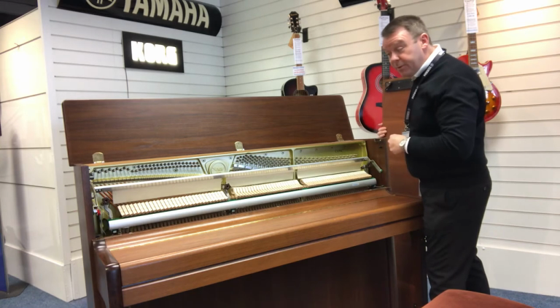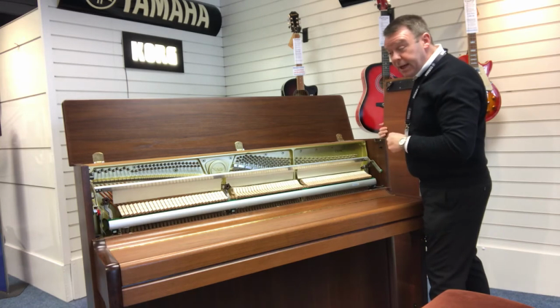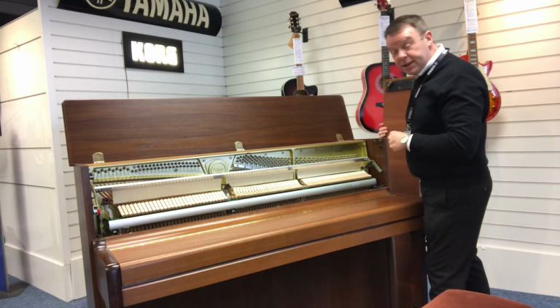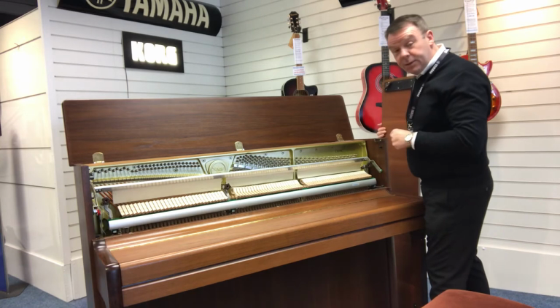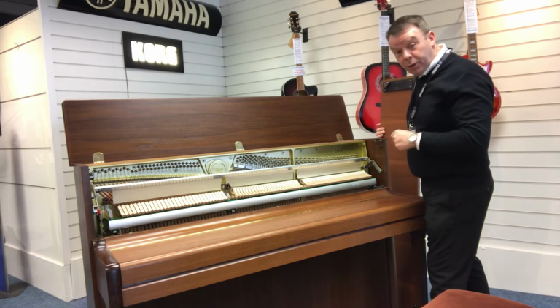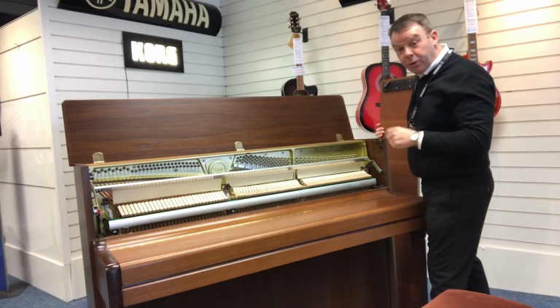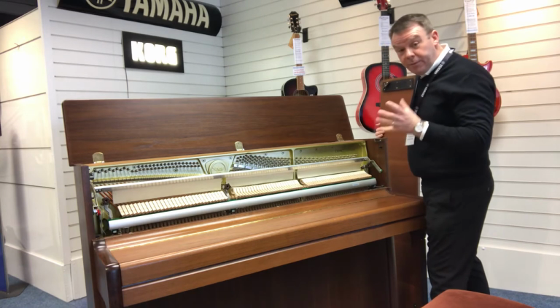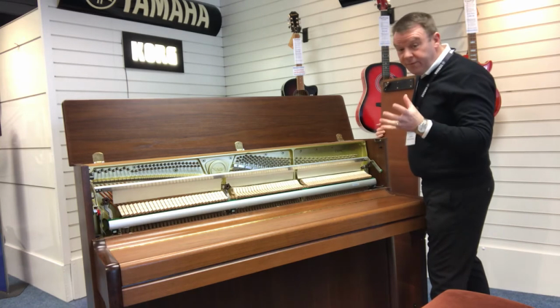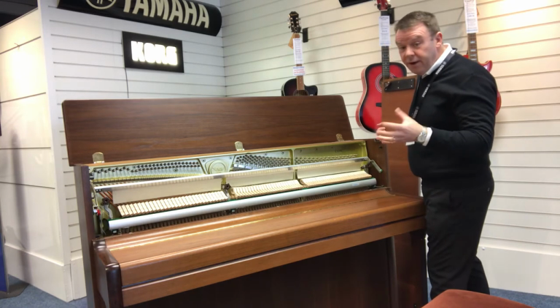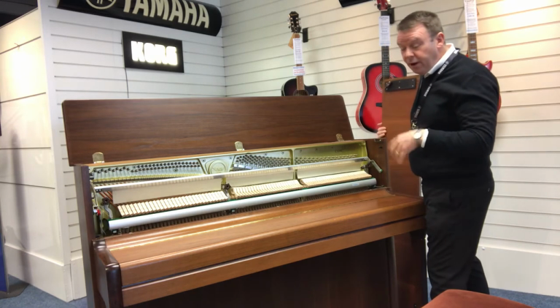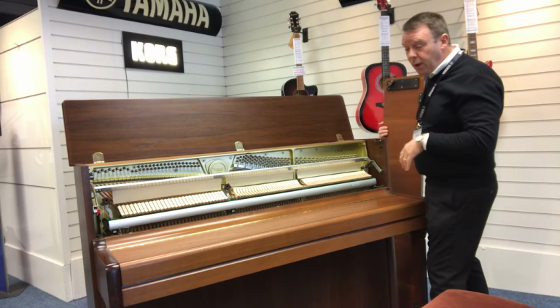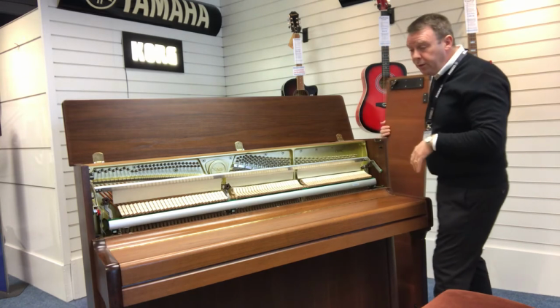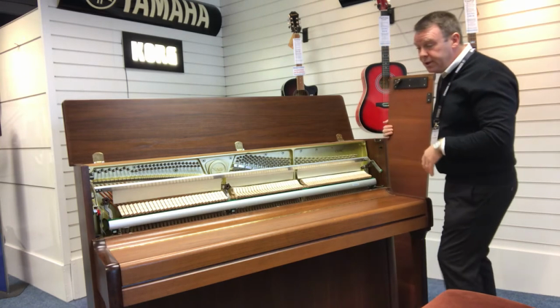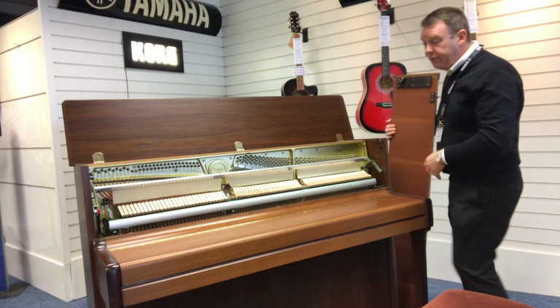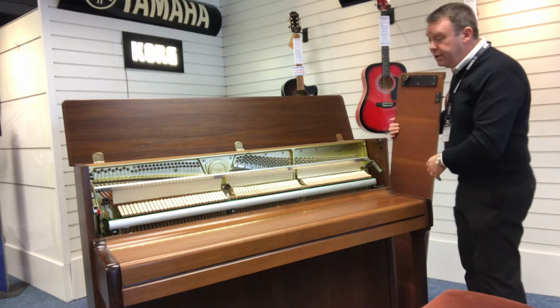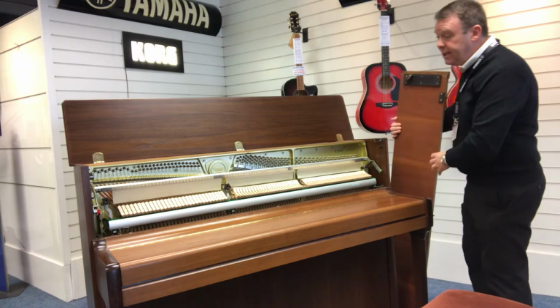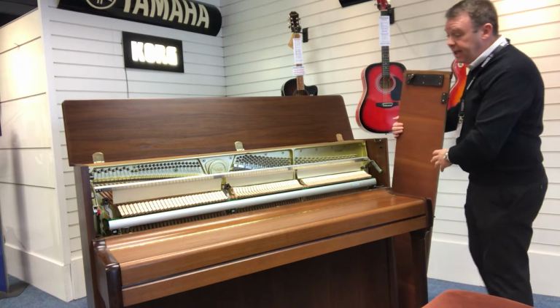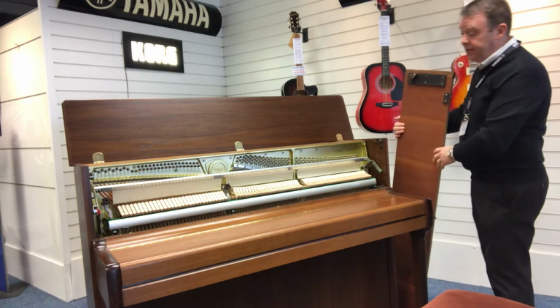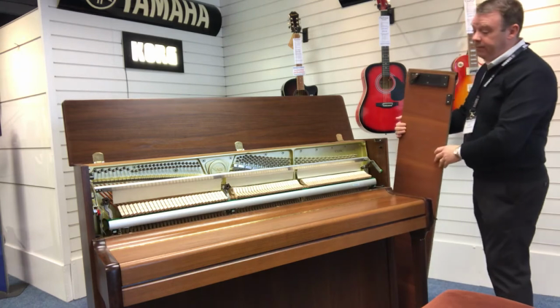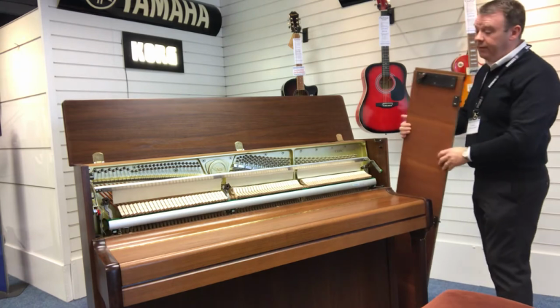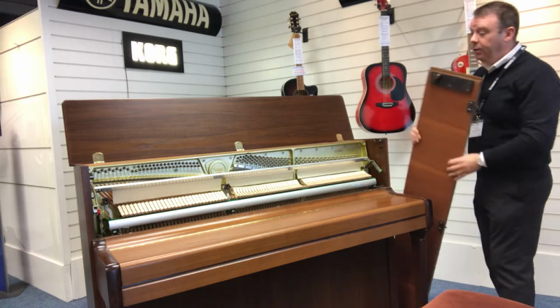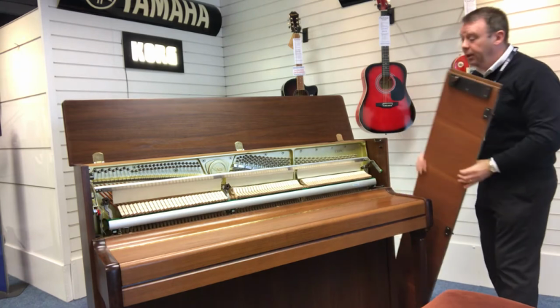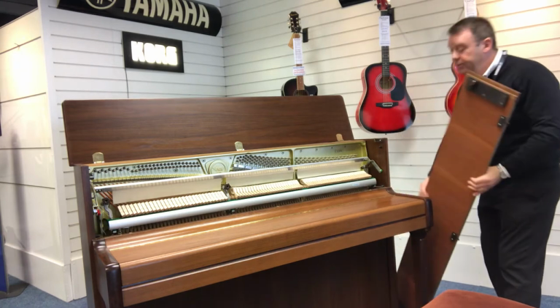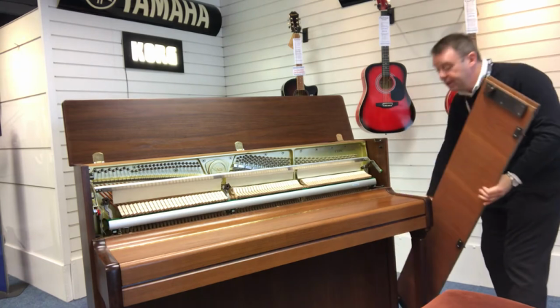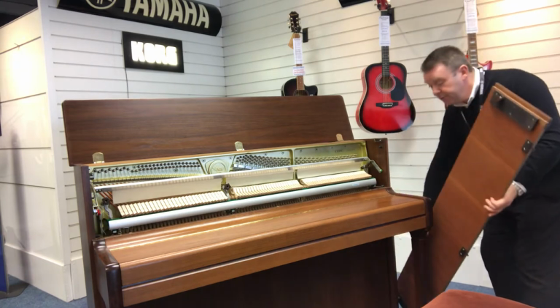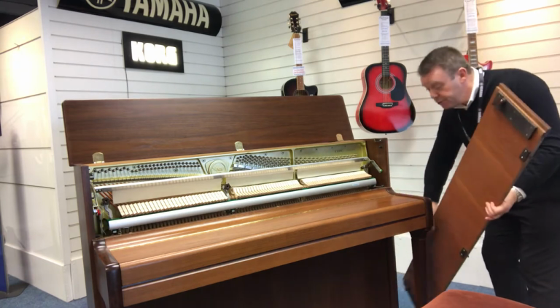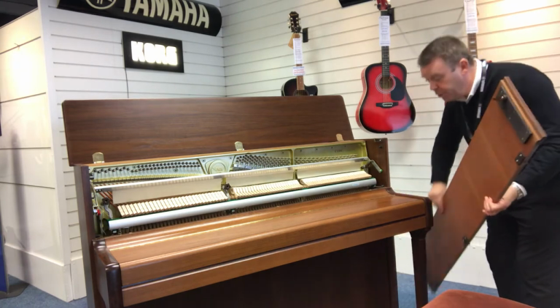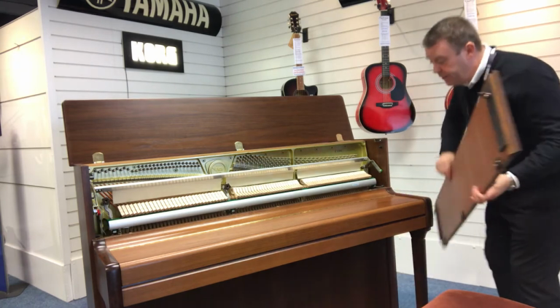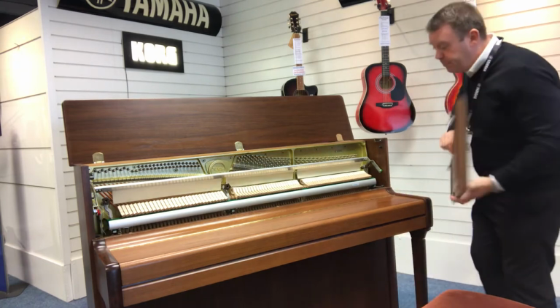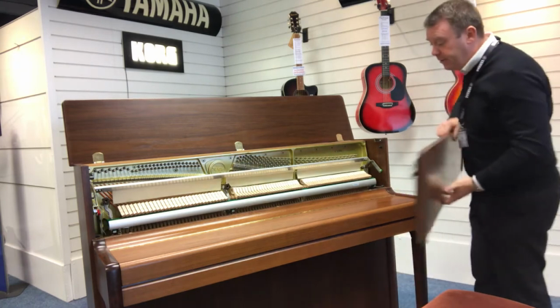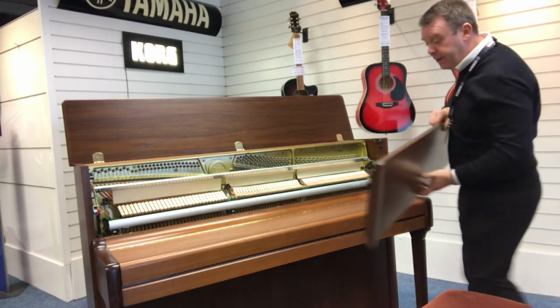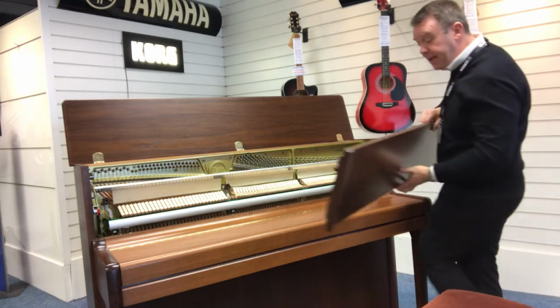It has had one owner — very, very well looked after, indeed. Very, very well looked after. I'll just pop this back on here.